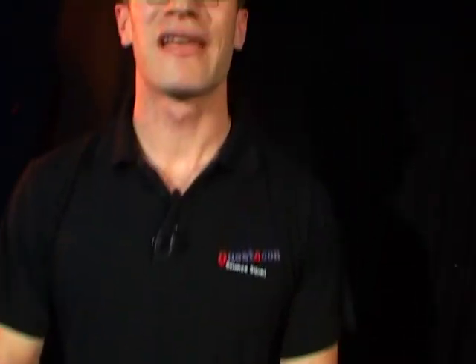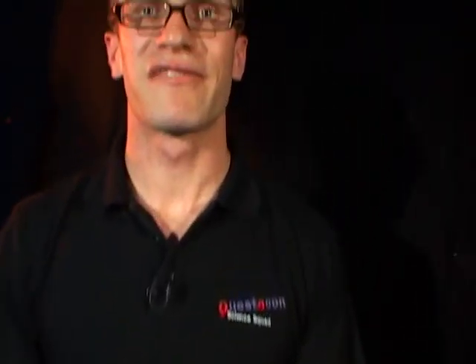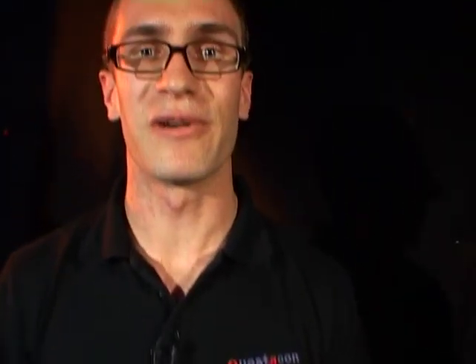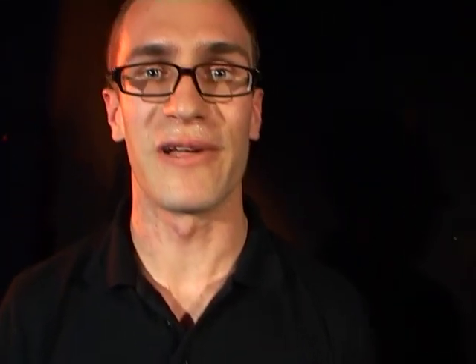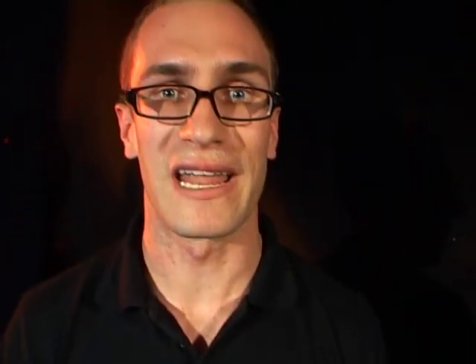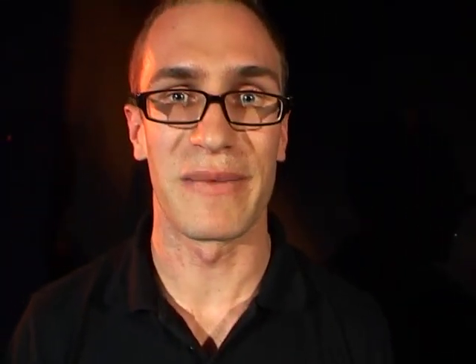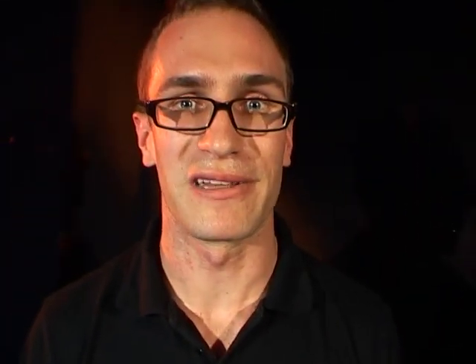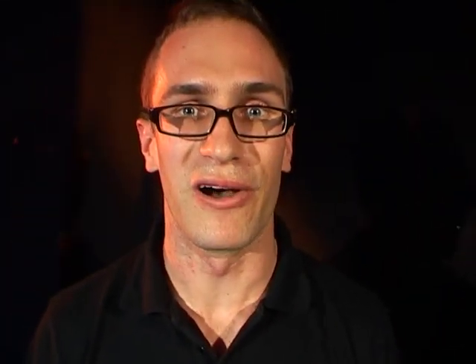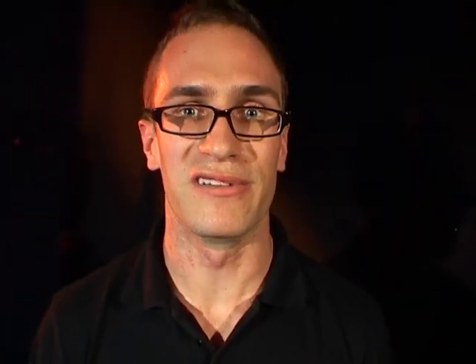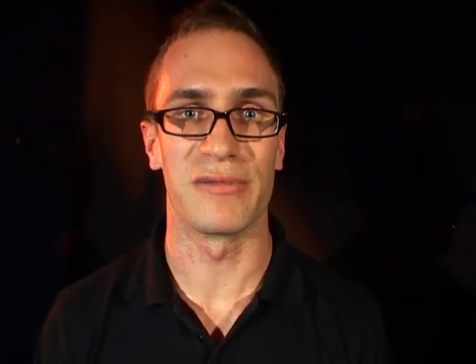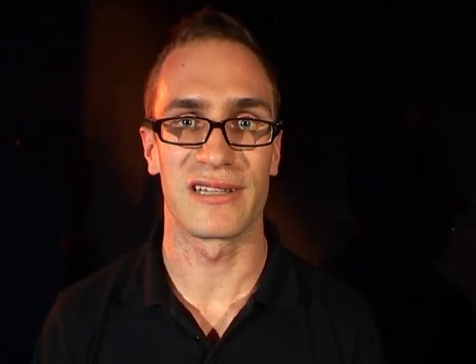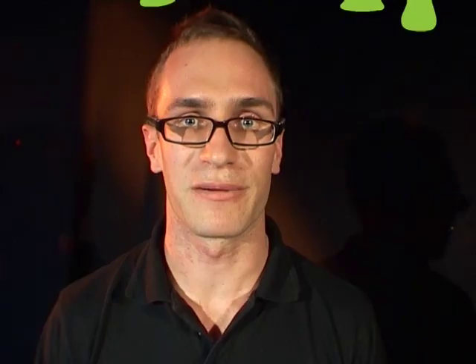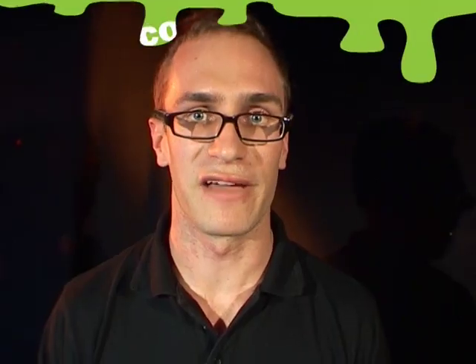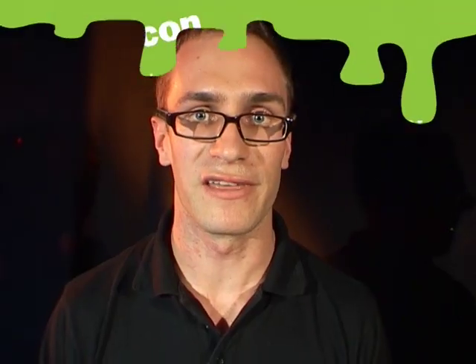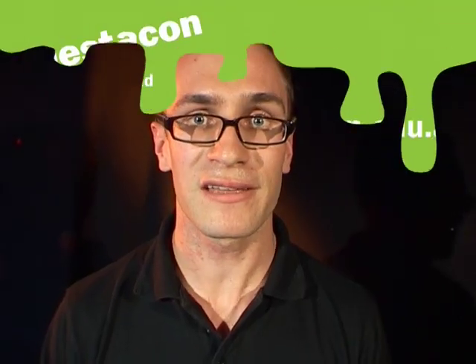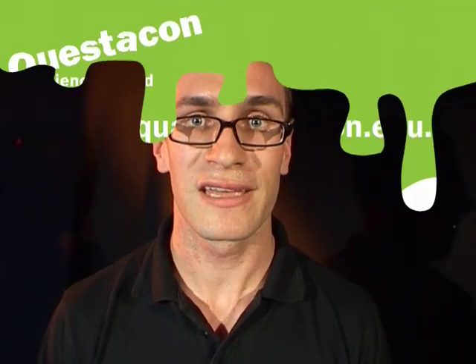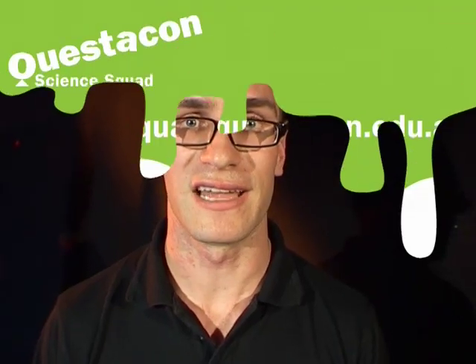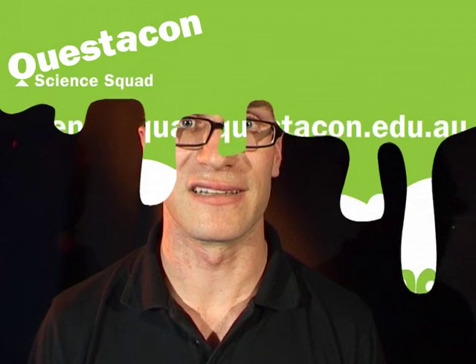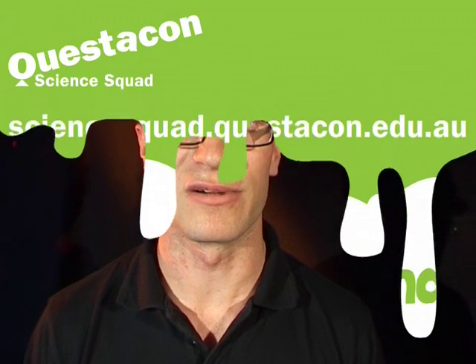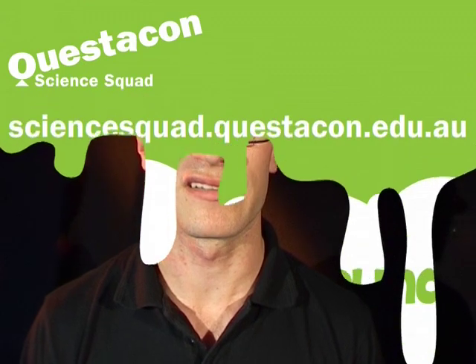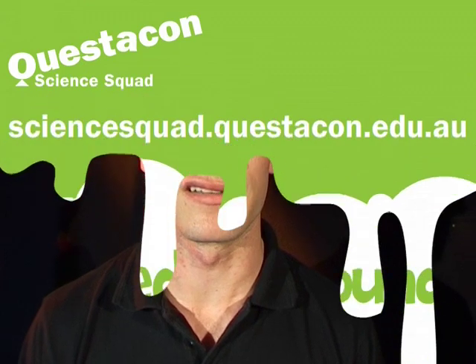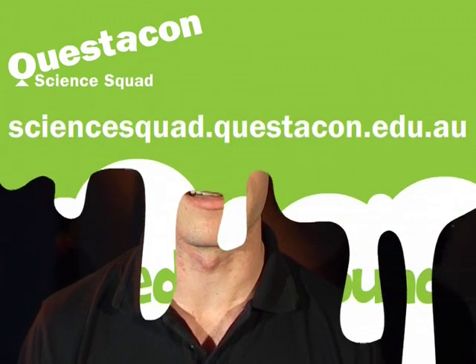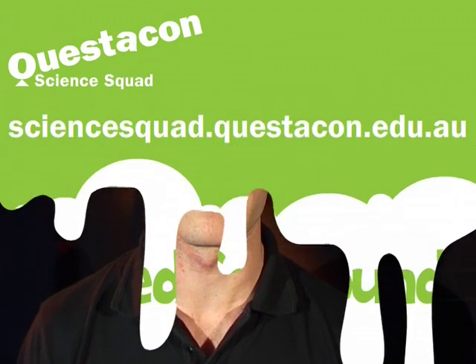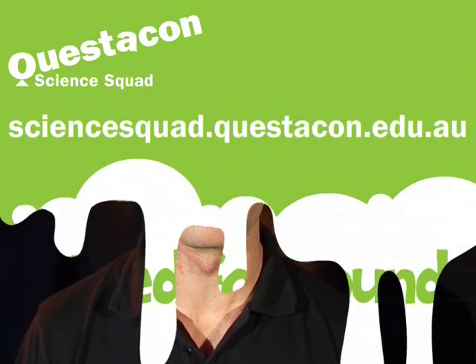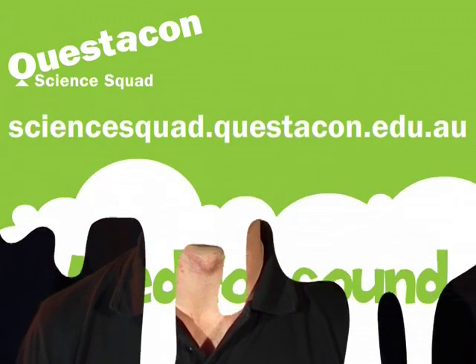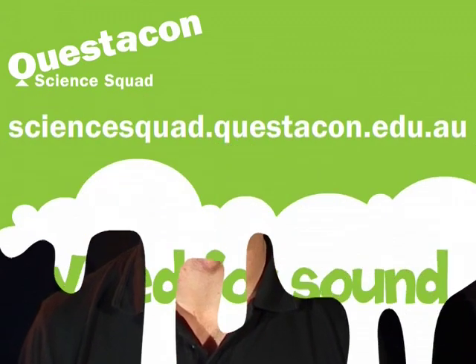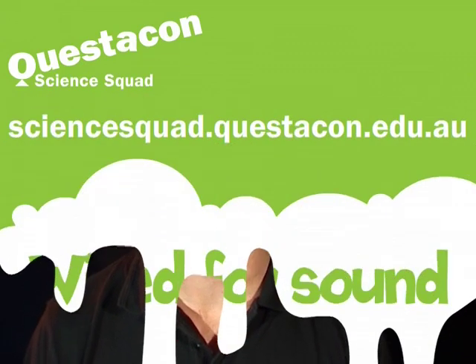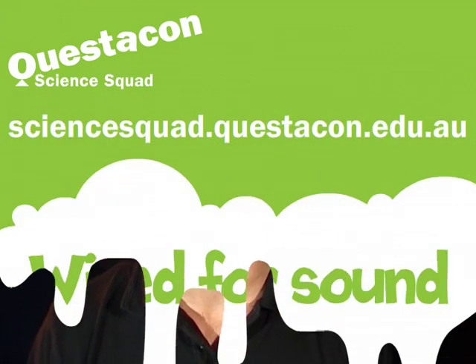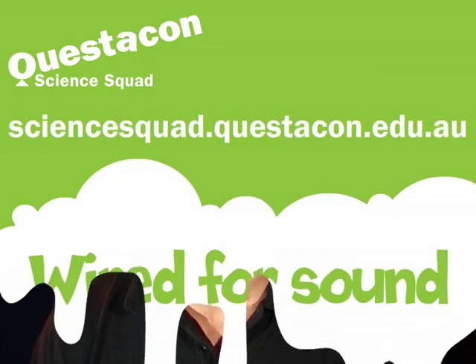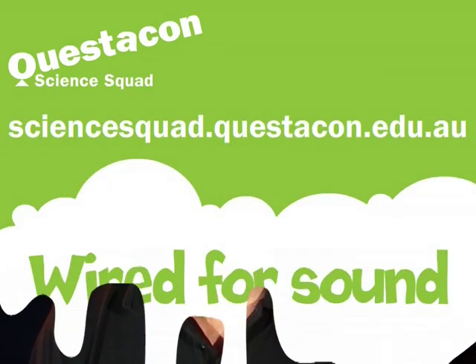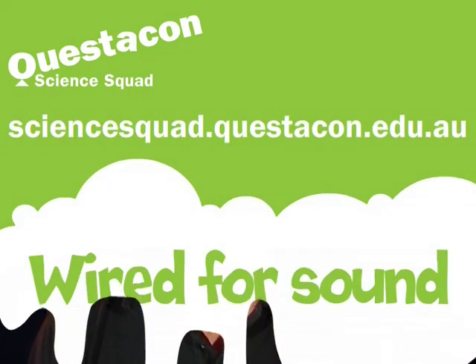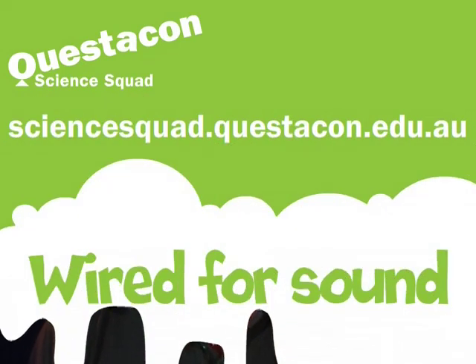If you want to learn how to make your own switch like we have here, head to the Questcon Science Squad website. See you next time.